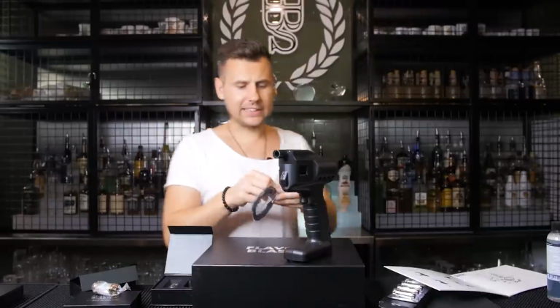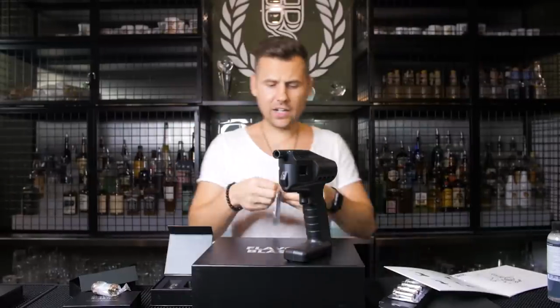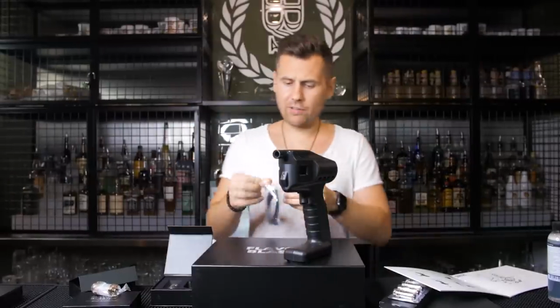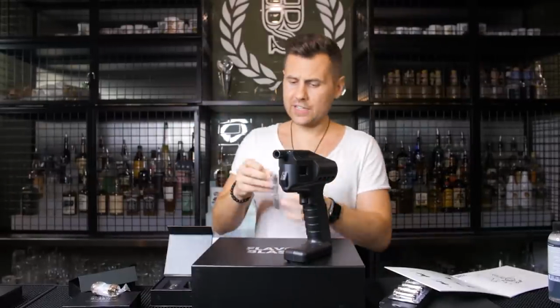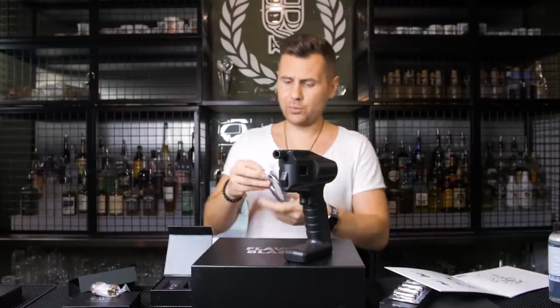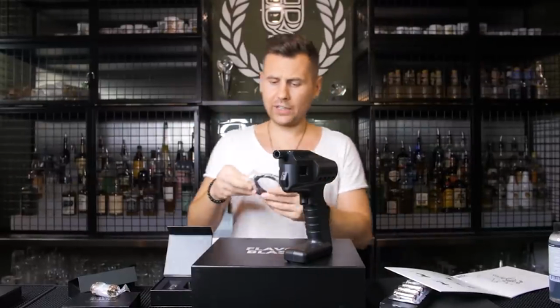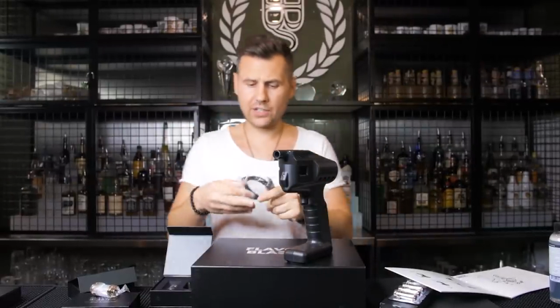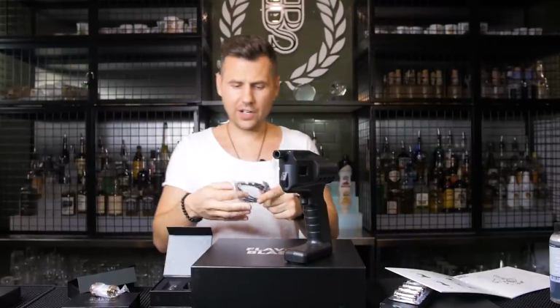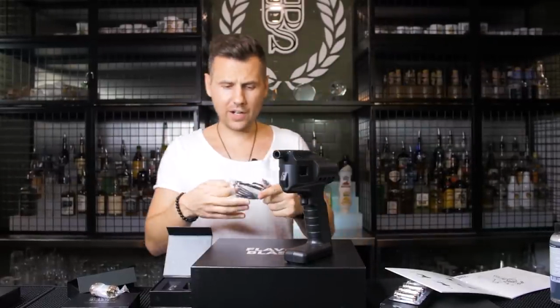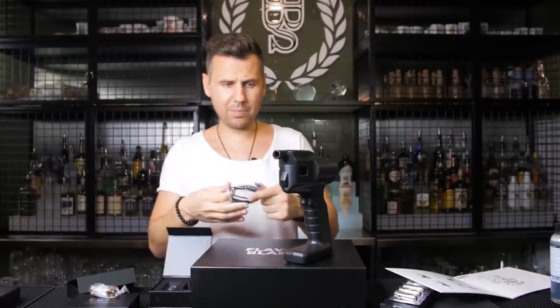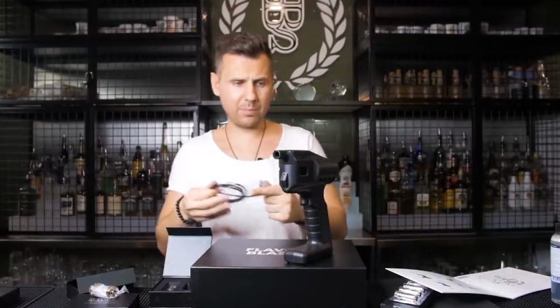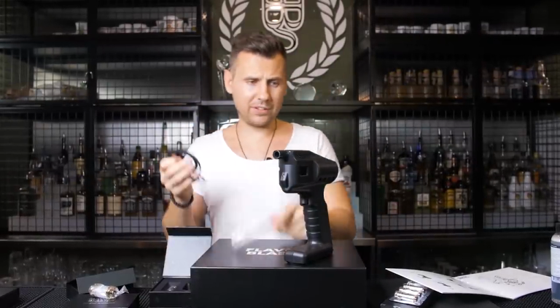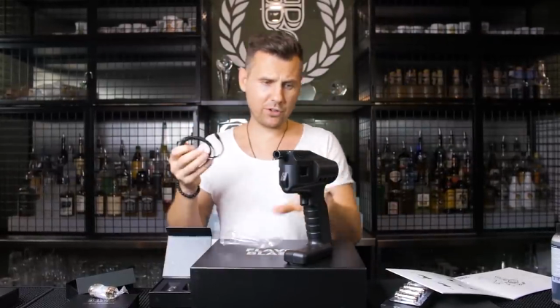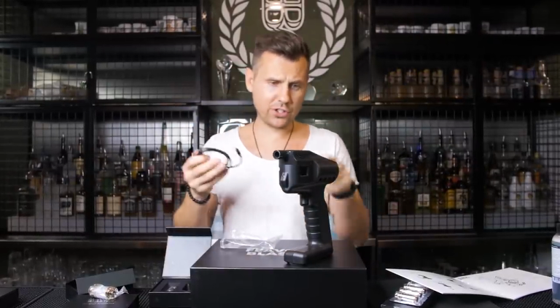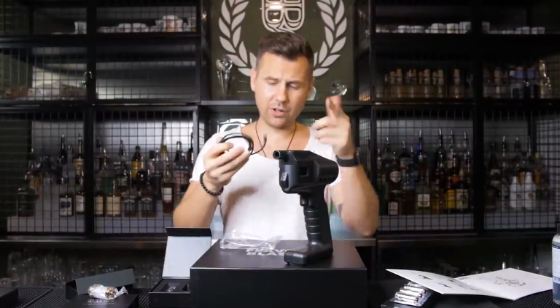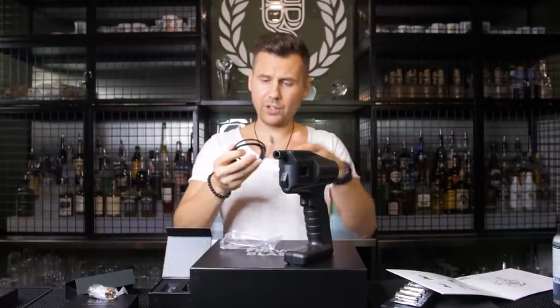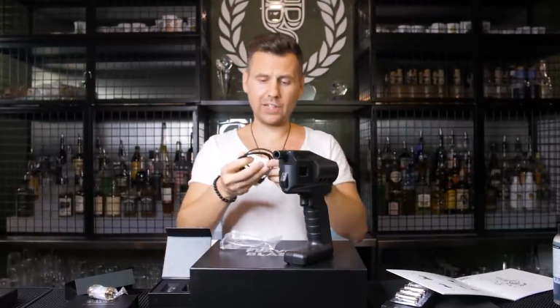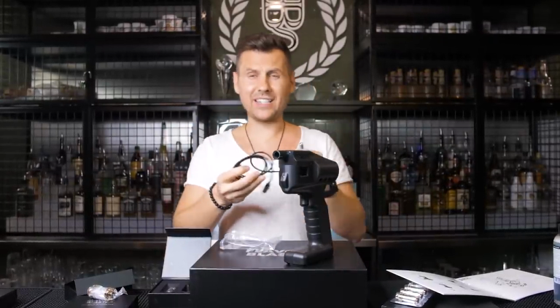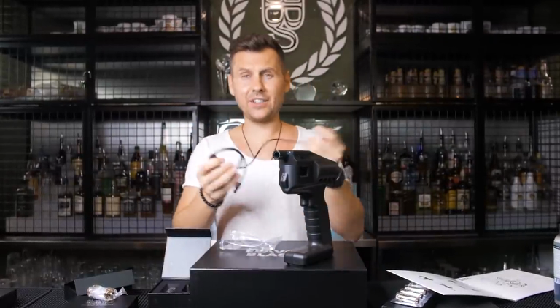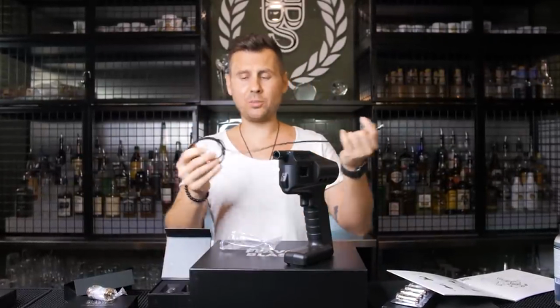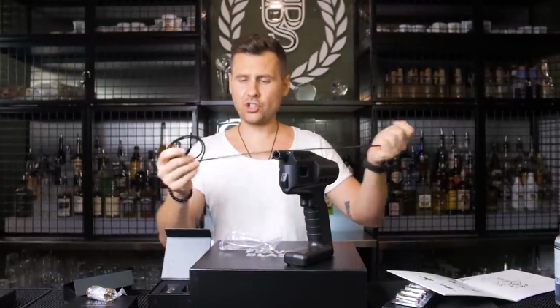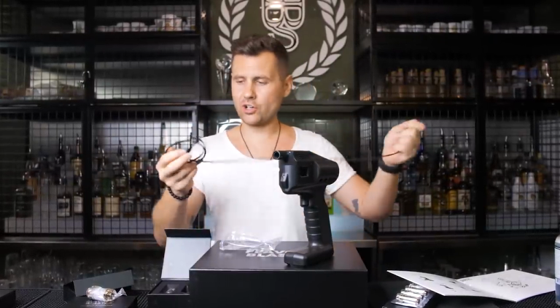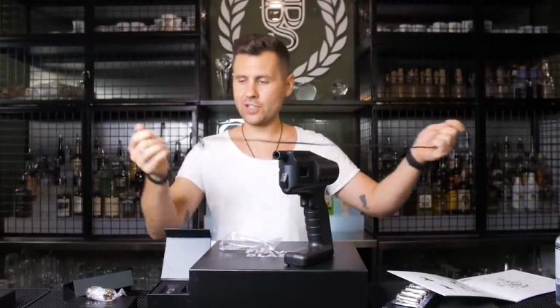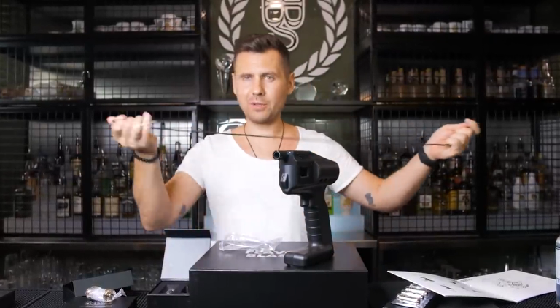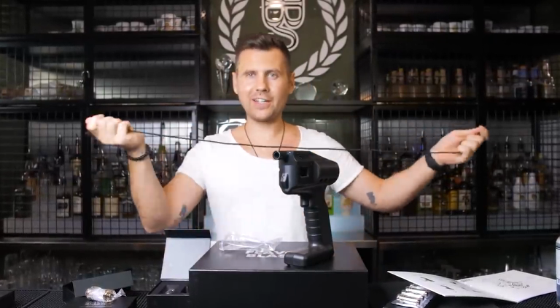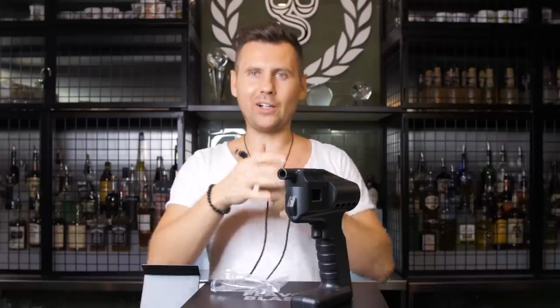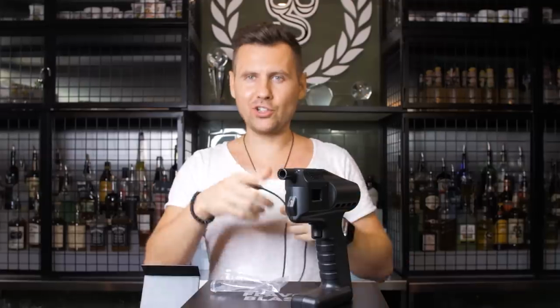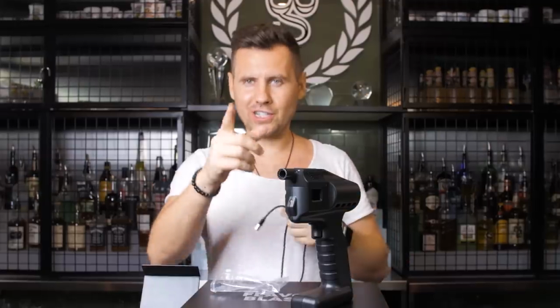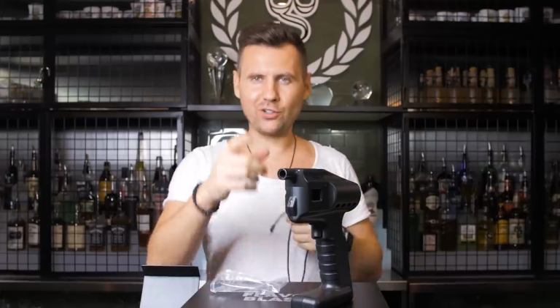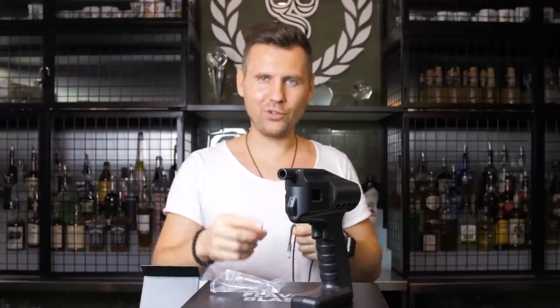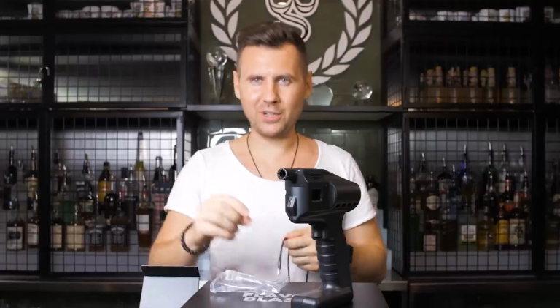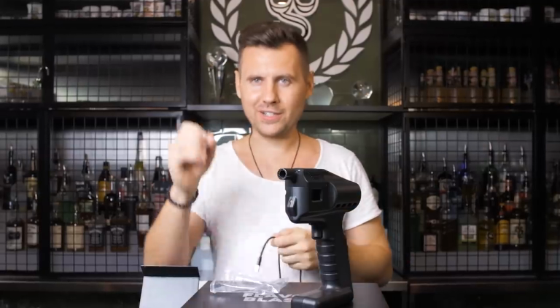Let's see how fast we can set it up, but first I realized I need to charge it a little bit. I'll be back in a few minutes.